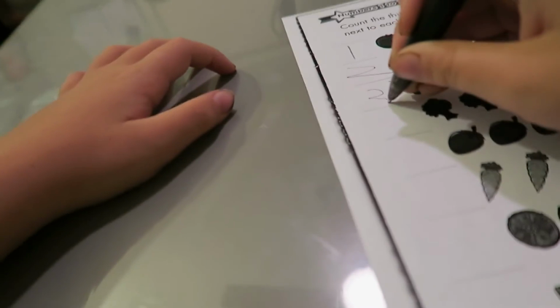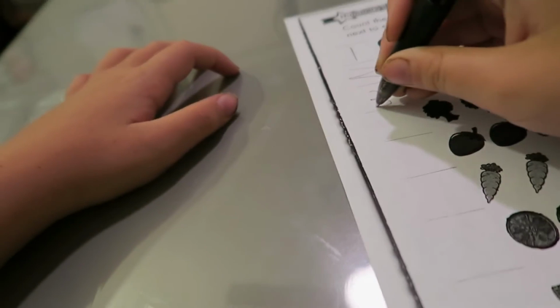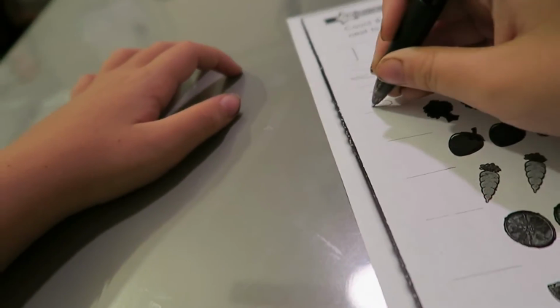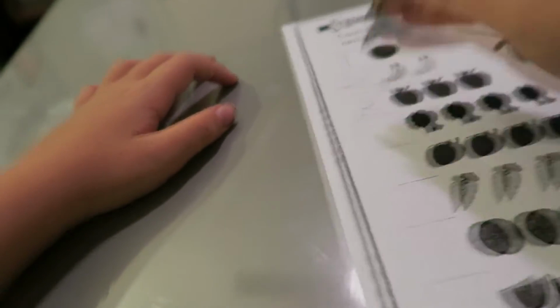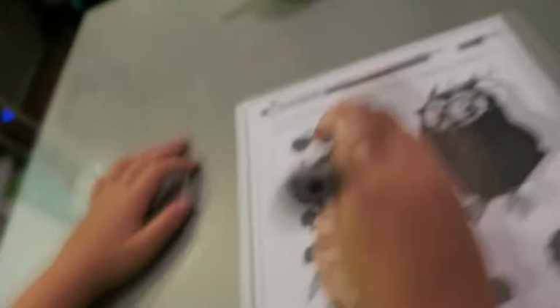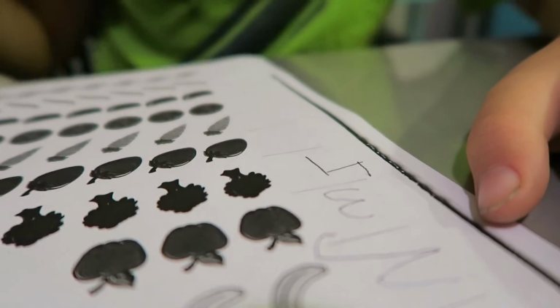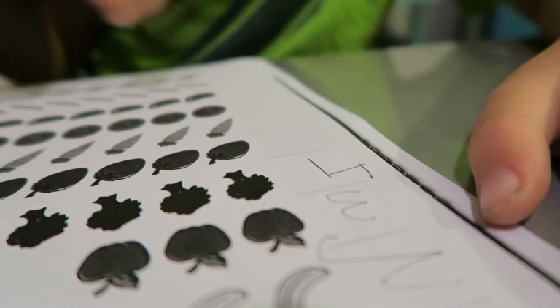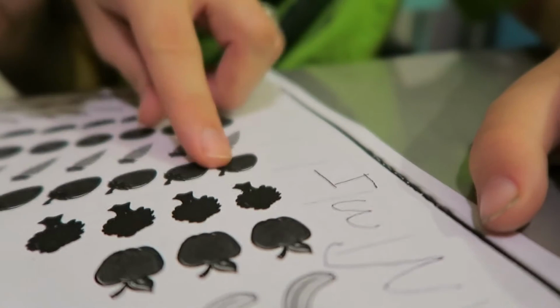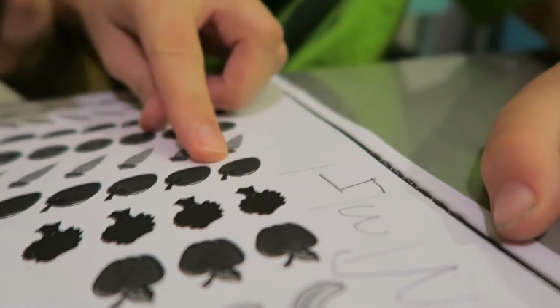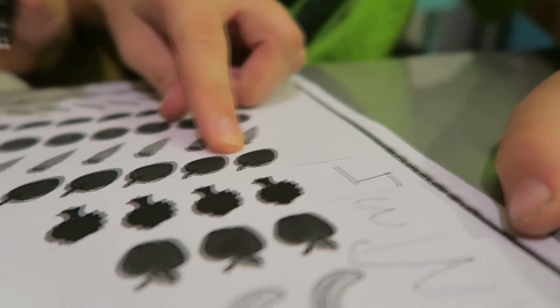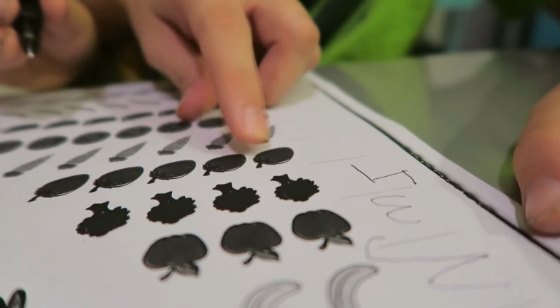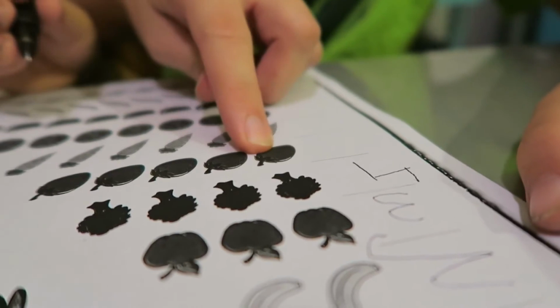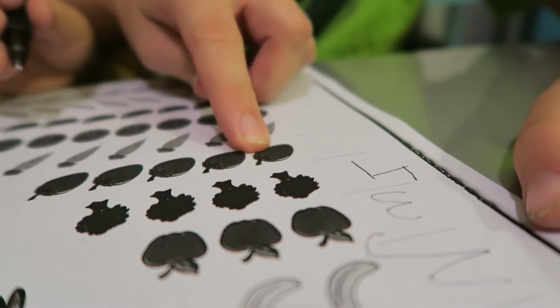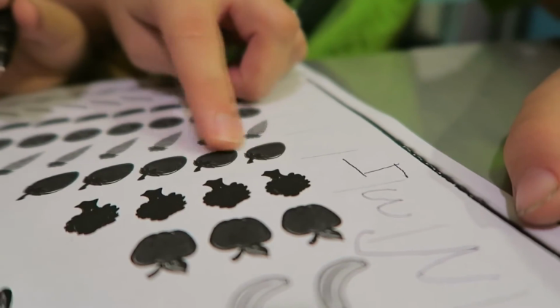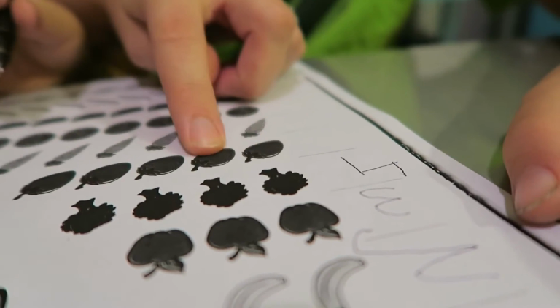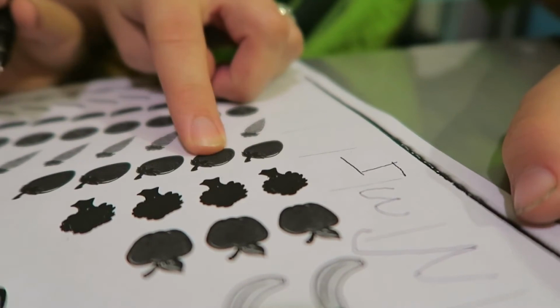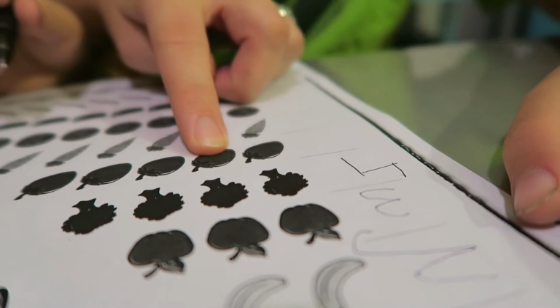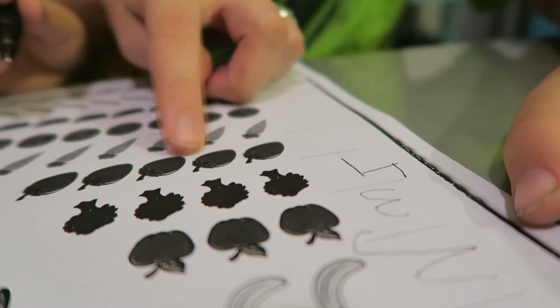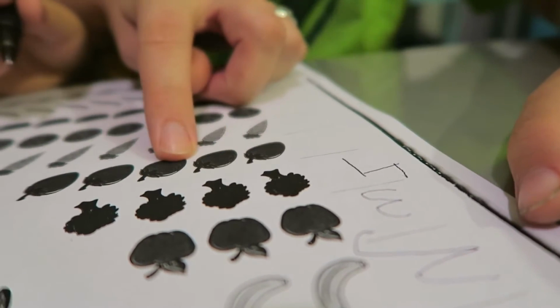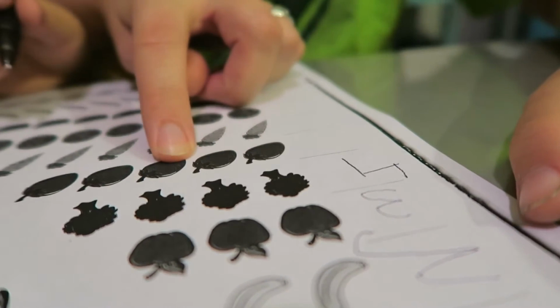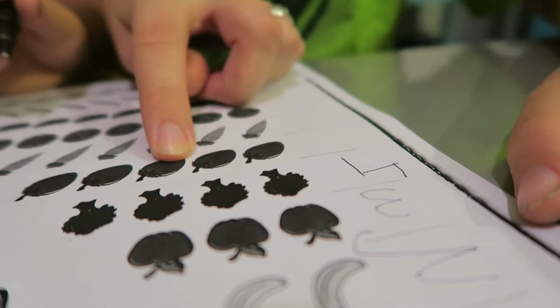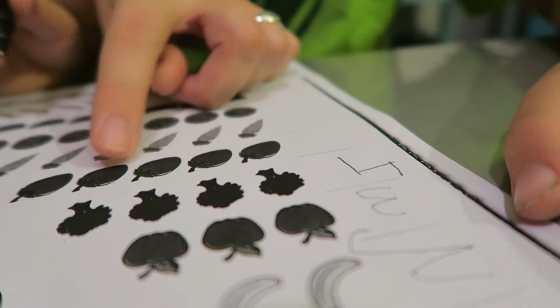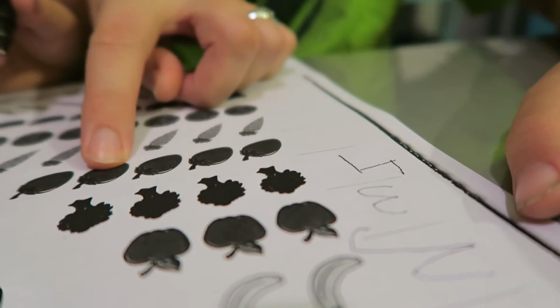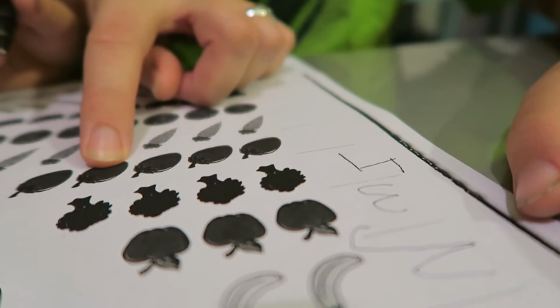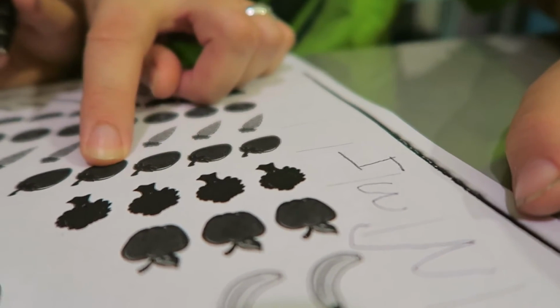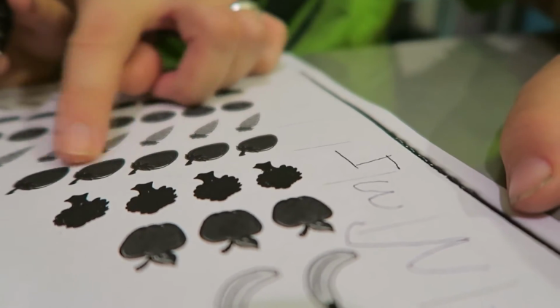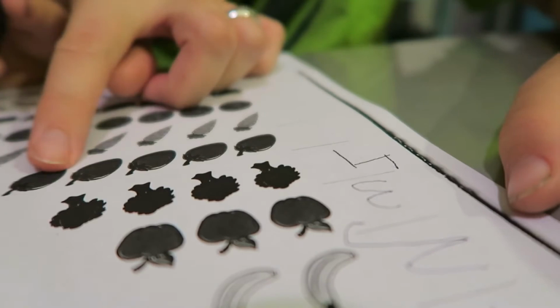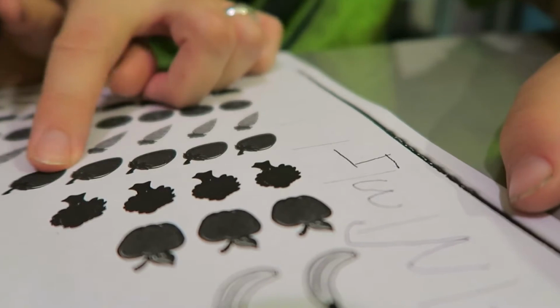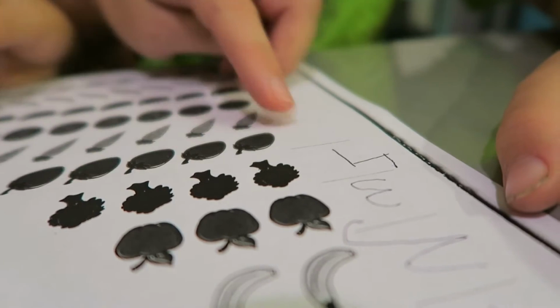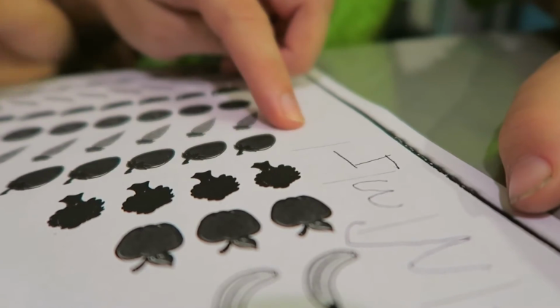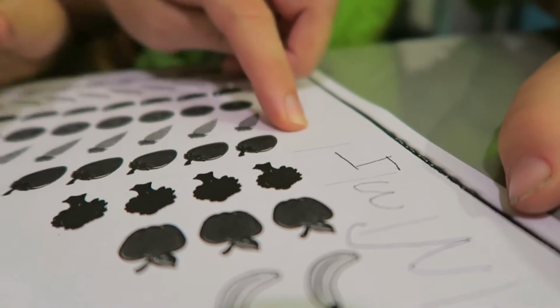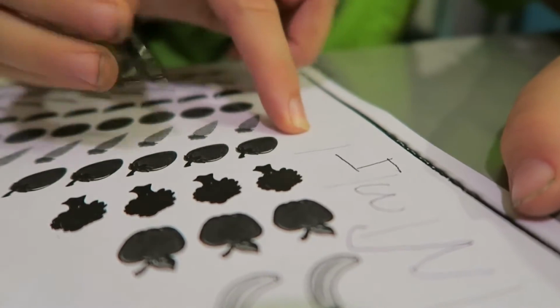Good job. How many strawberries? One, two, three, four, five. Write me five.